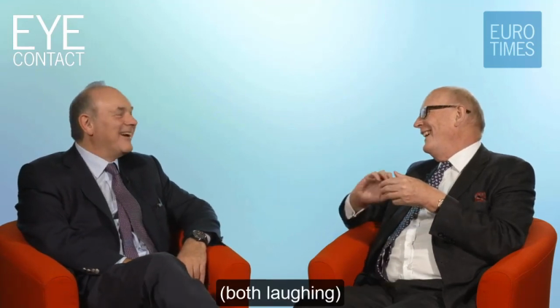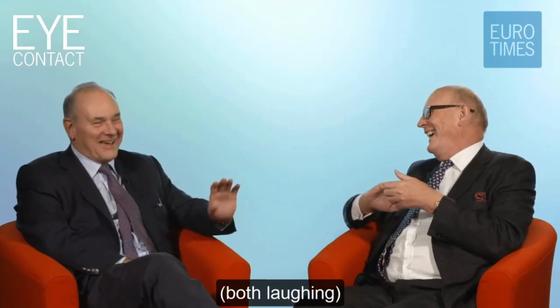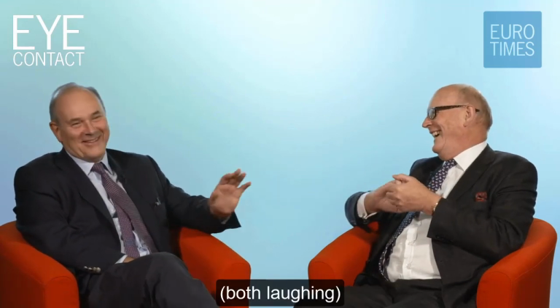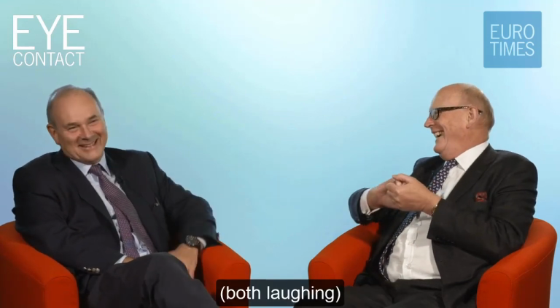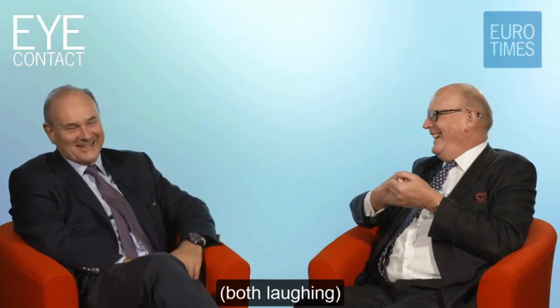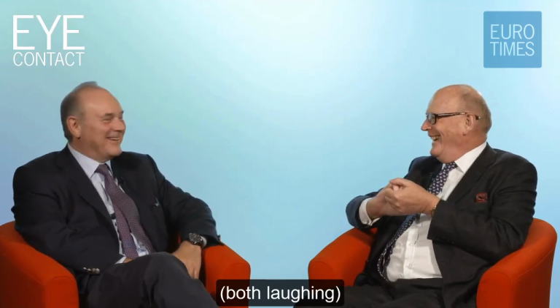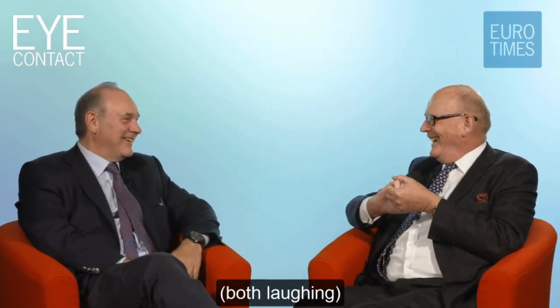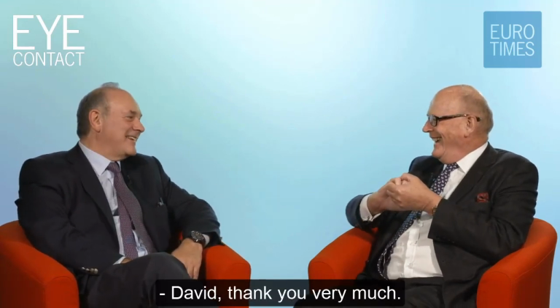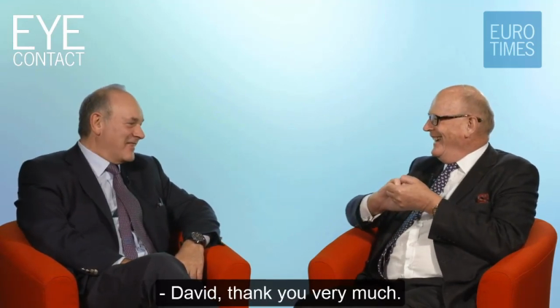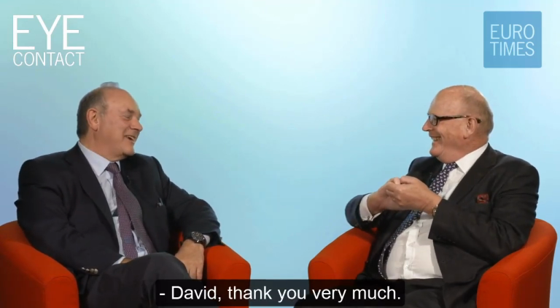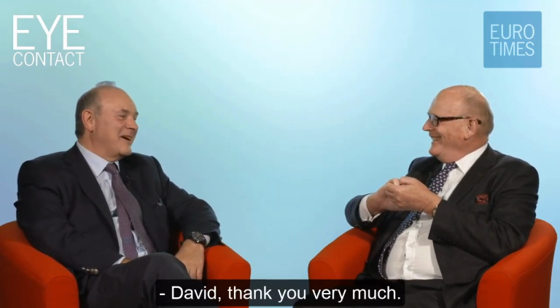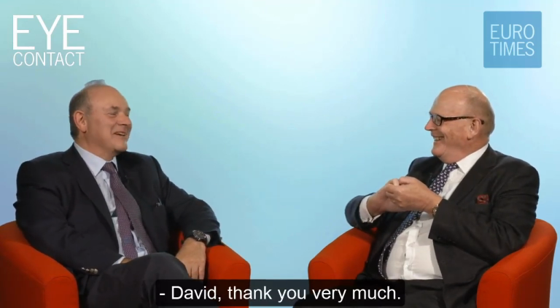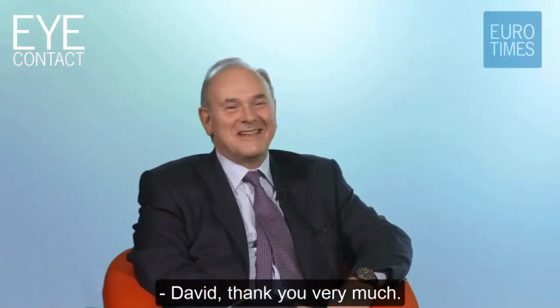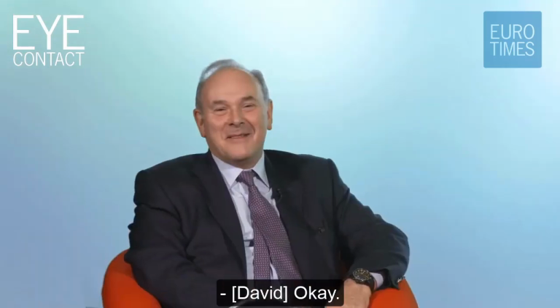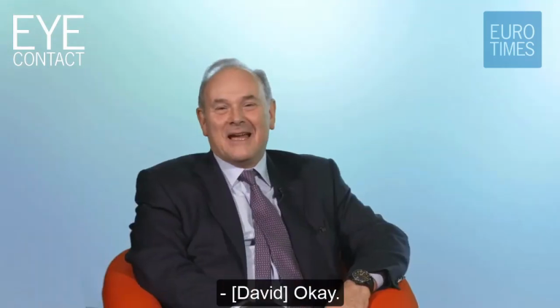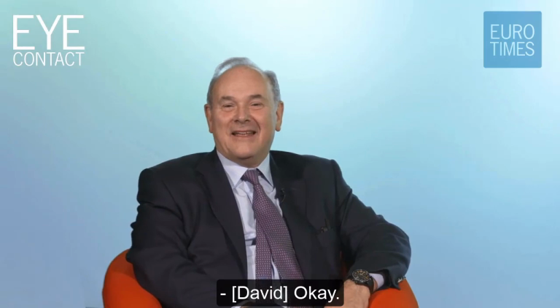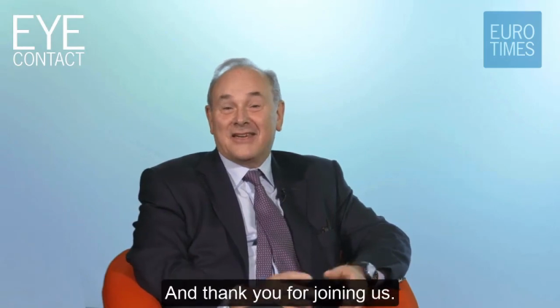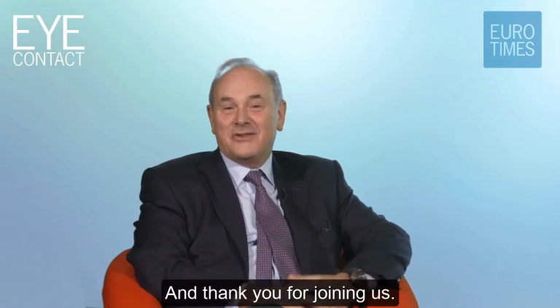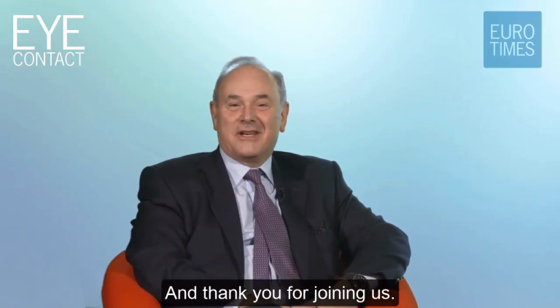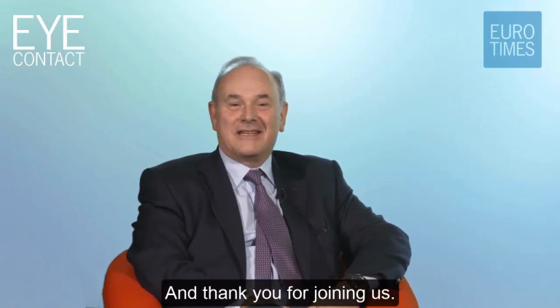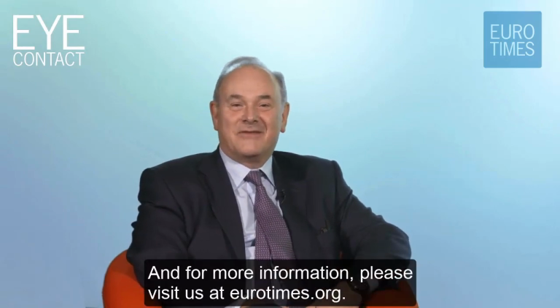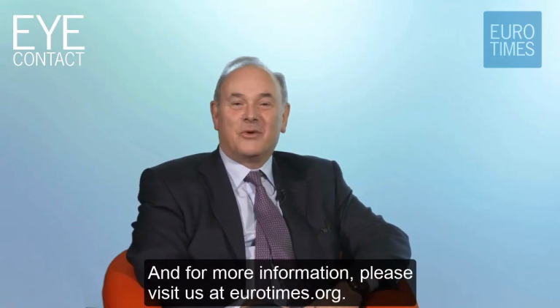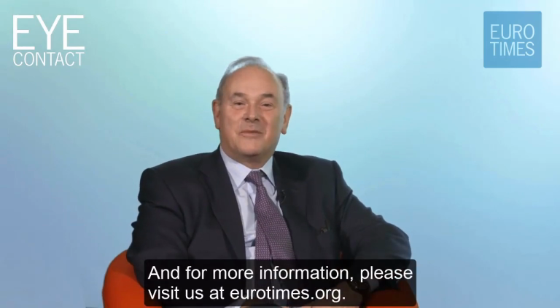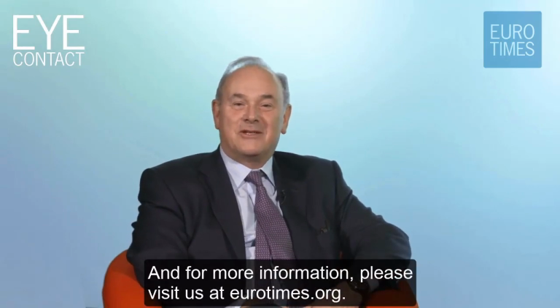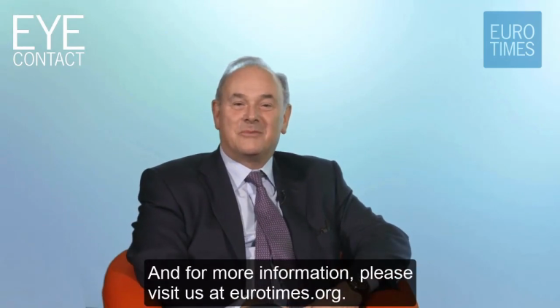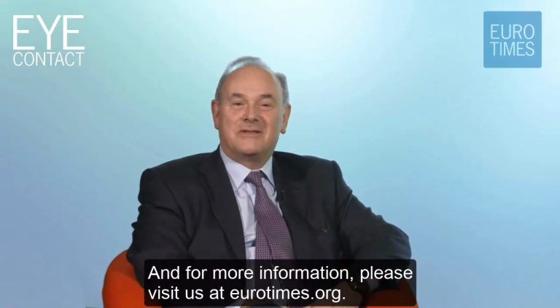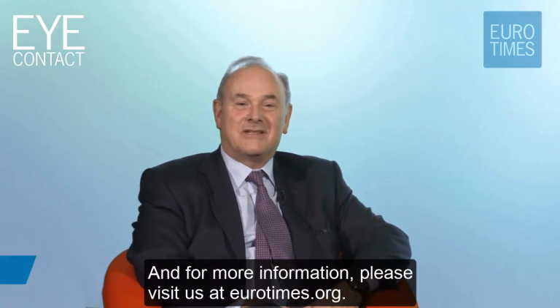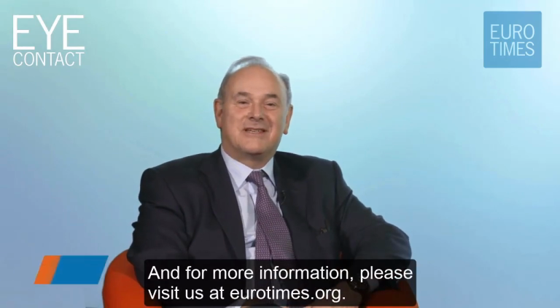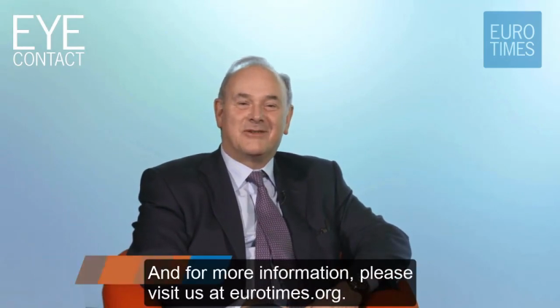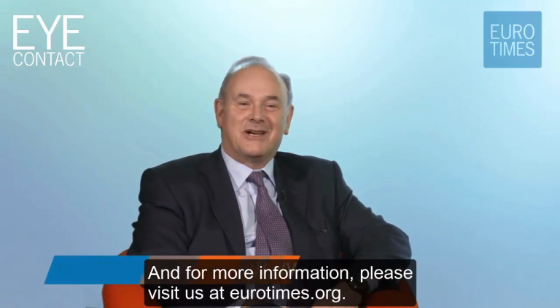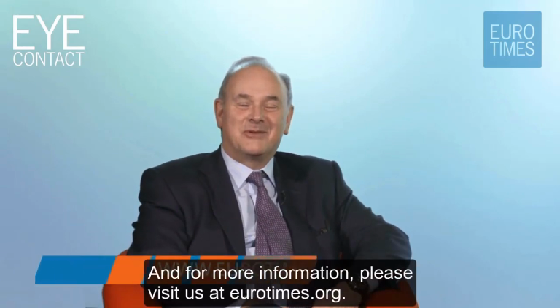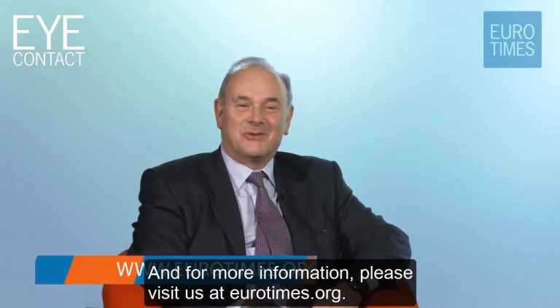So are you the fussy patient that wouldn't do well with an EDOF? I think I would haunt you. David, thank you very much. And thank you for joining us. For more information, please visit us at Eurotimes.org.